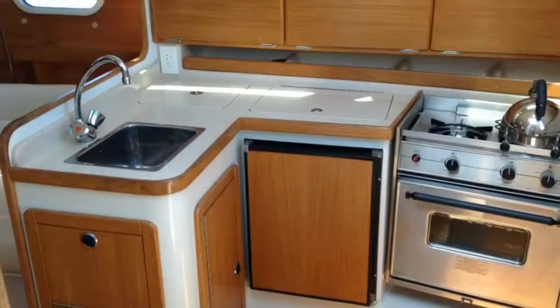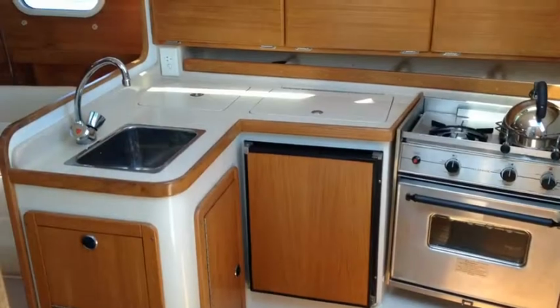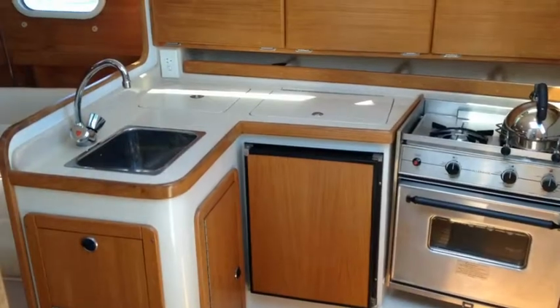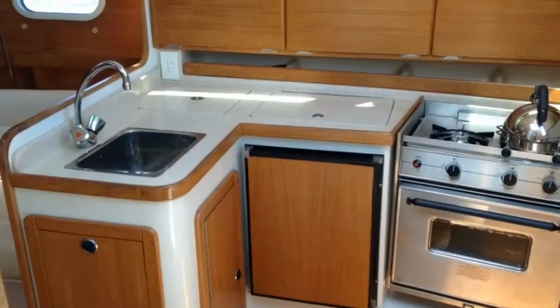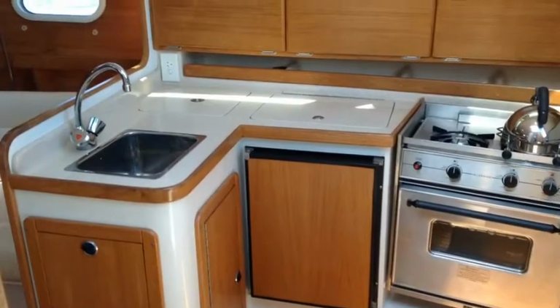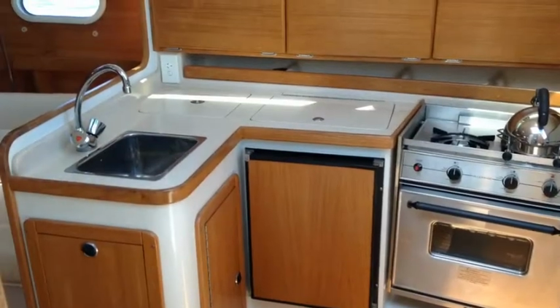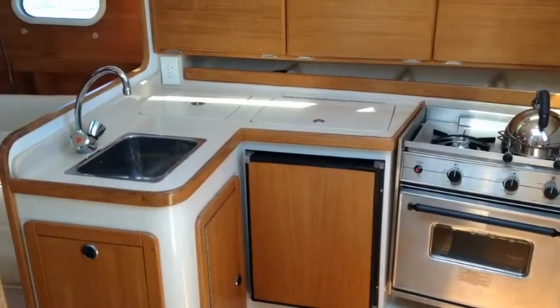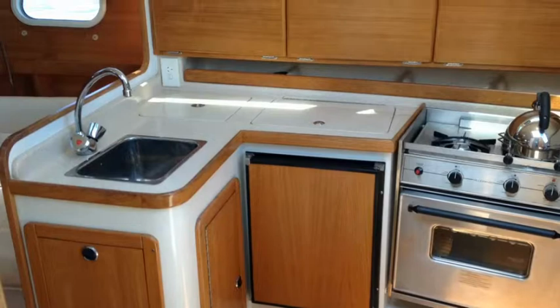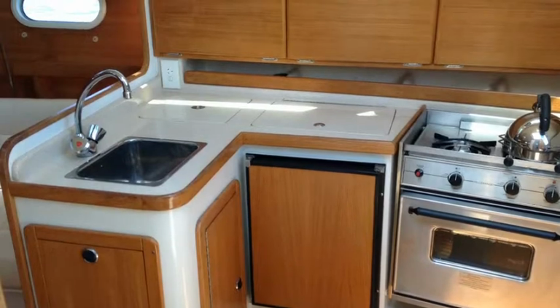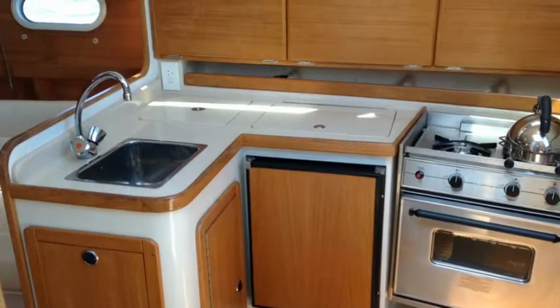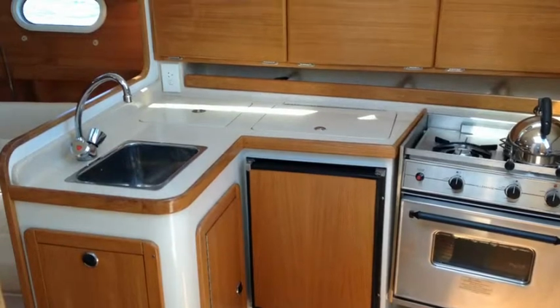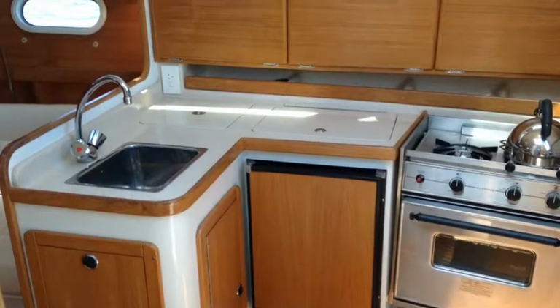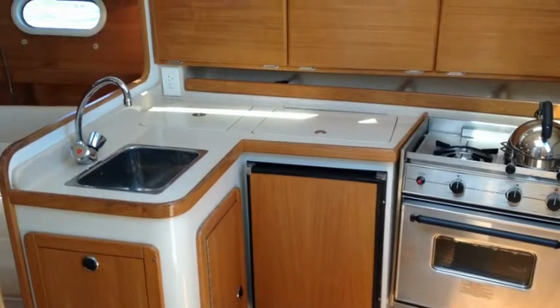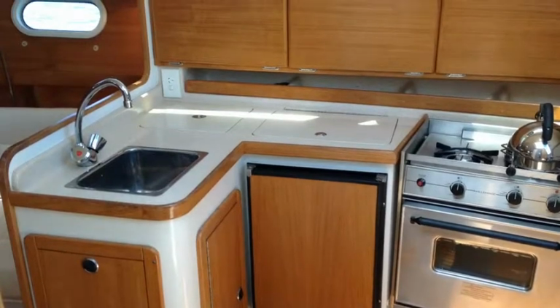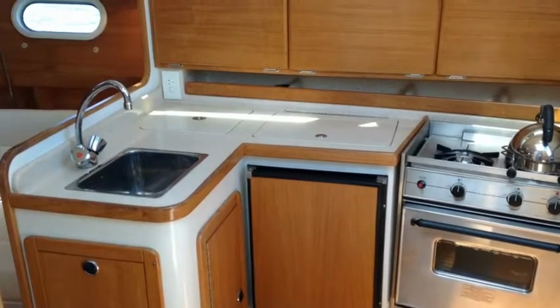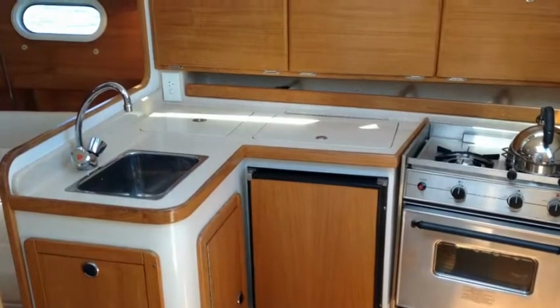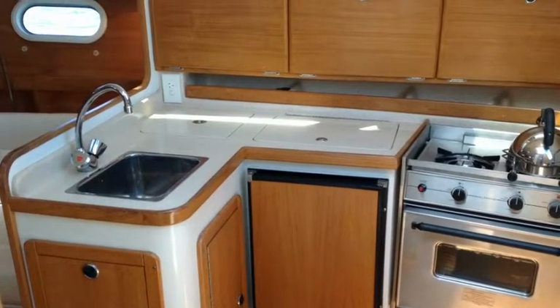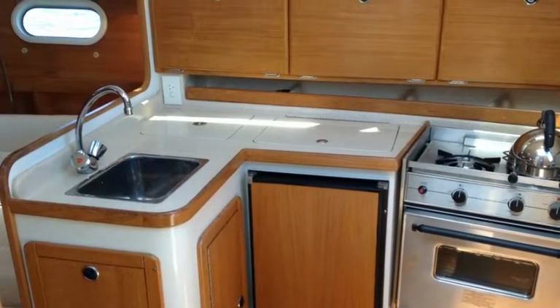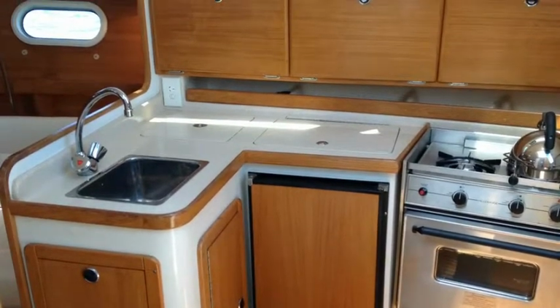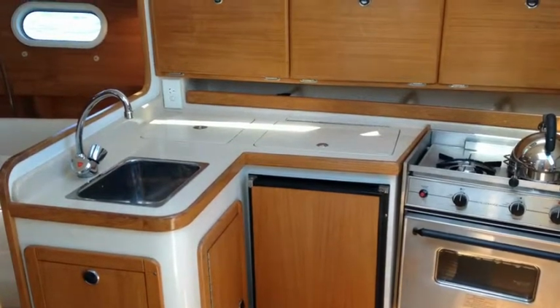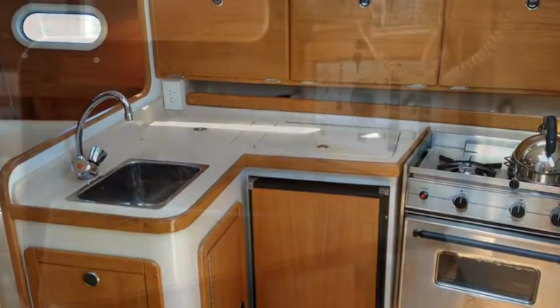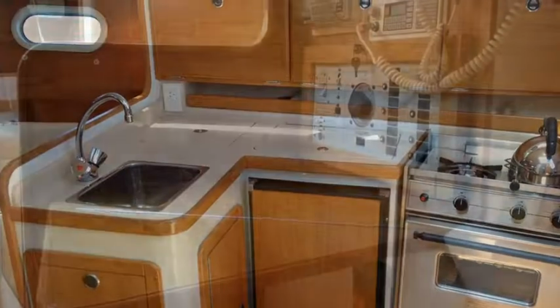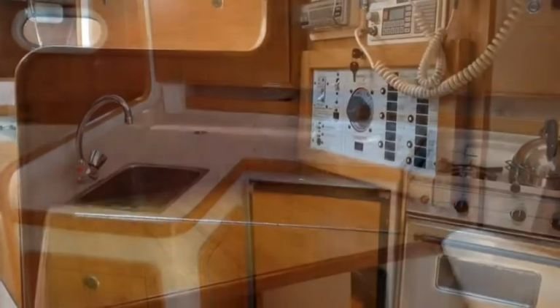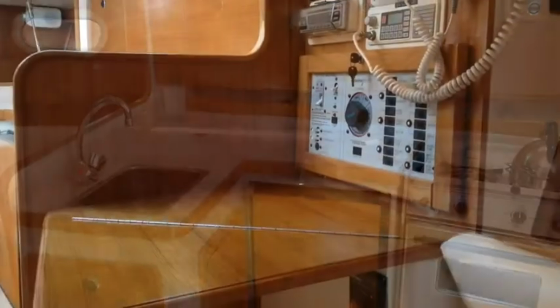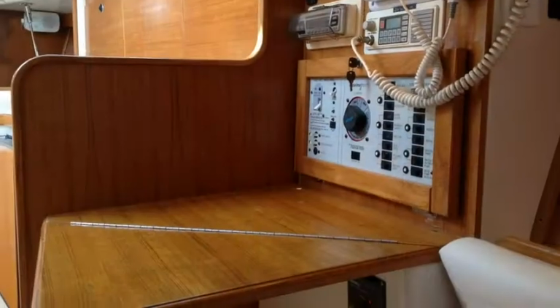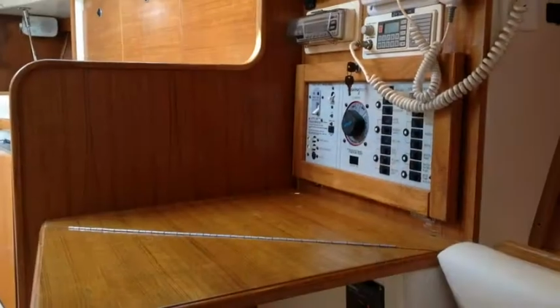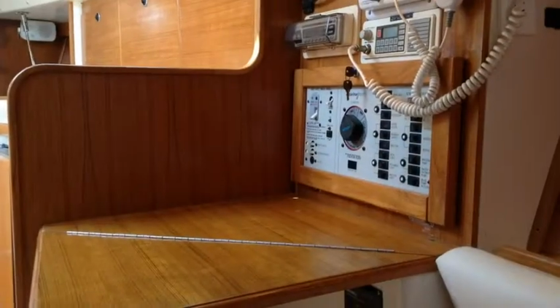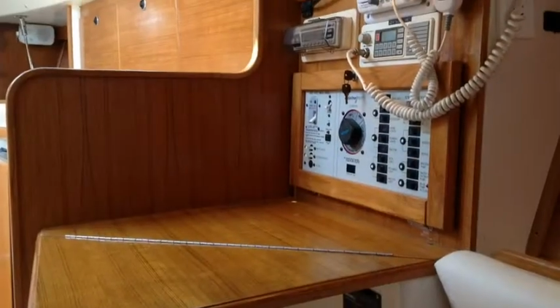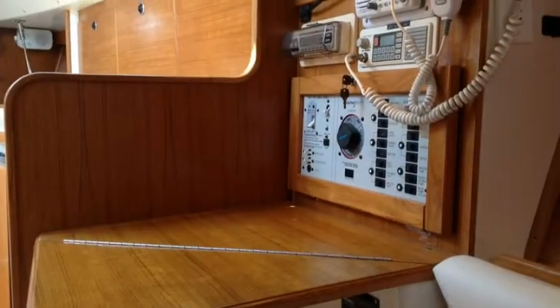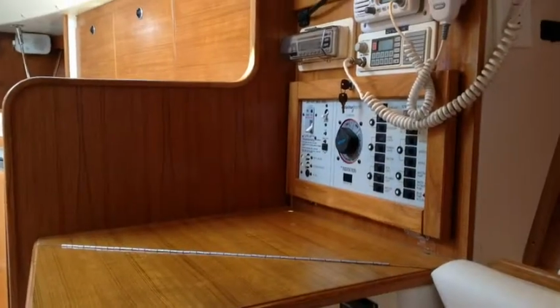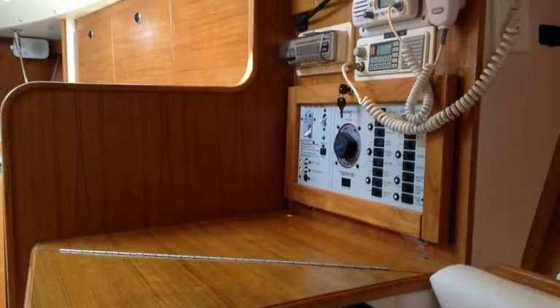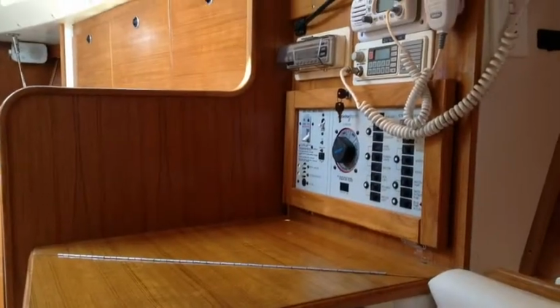There's a very large galley for a 31-foot yacht with full services — gas stove and oven, and a stainless steel sink.